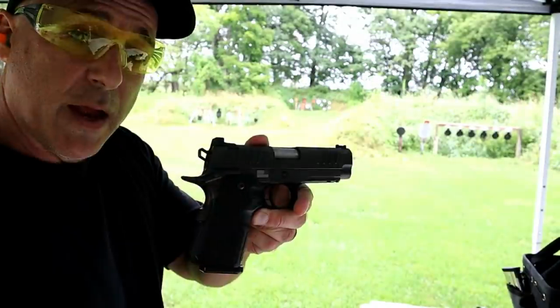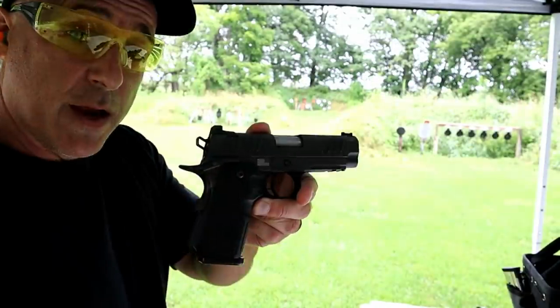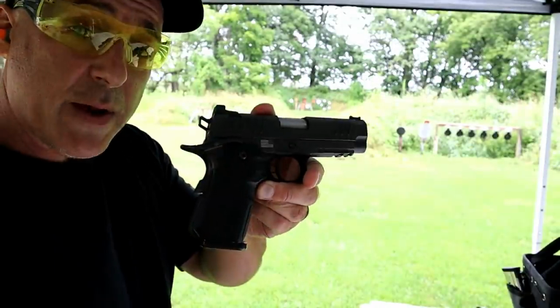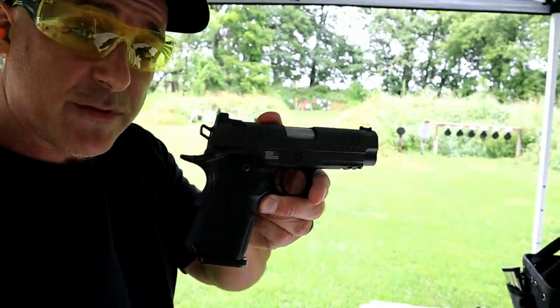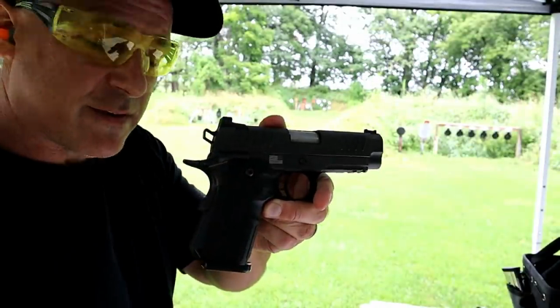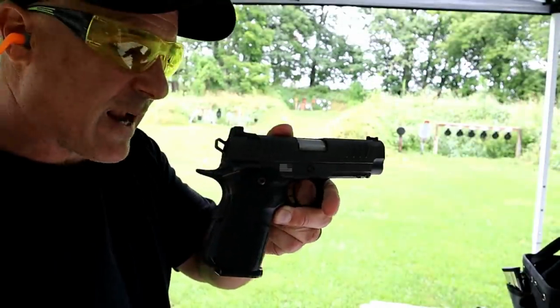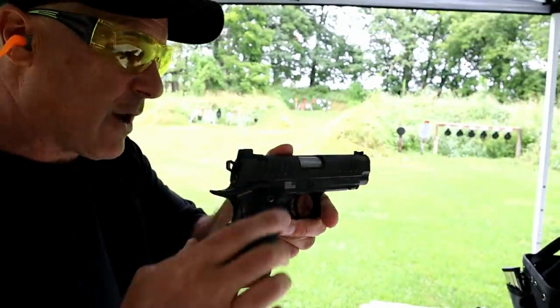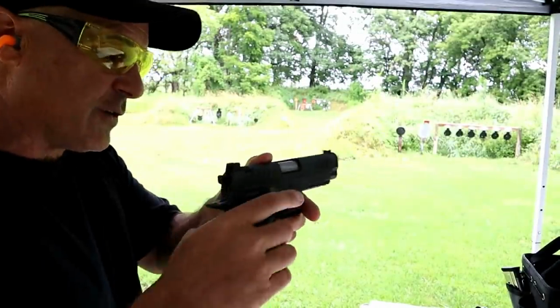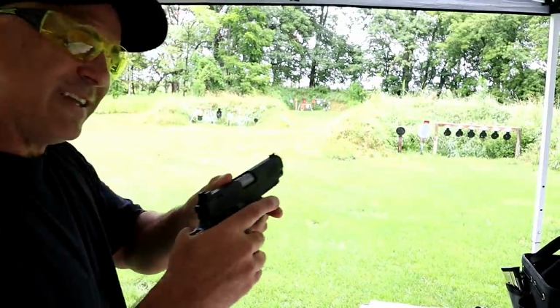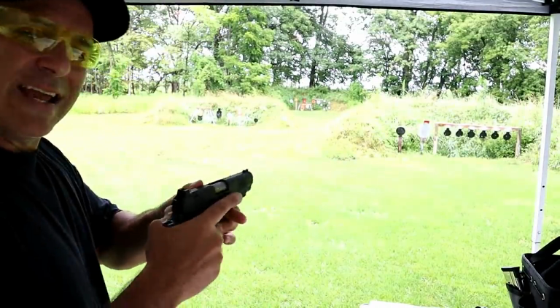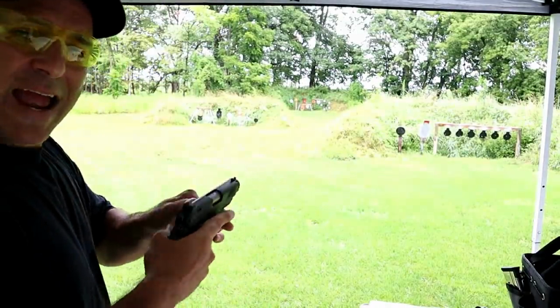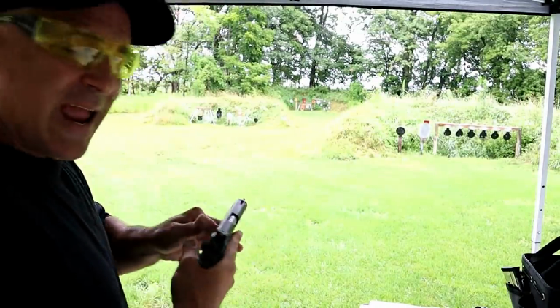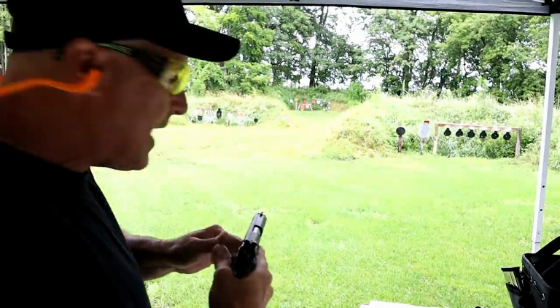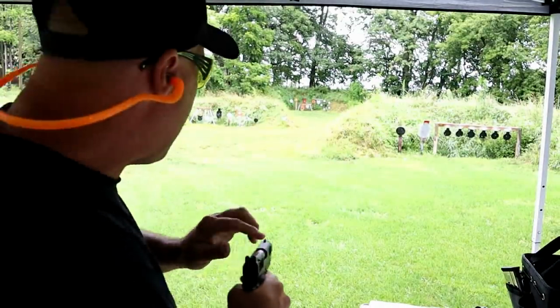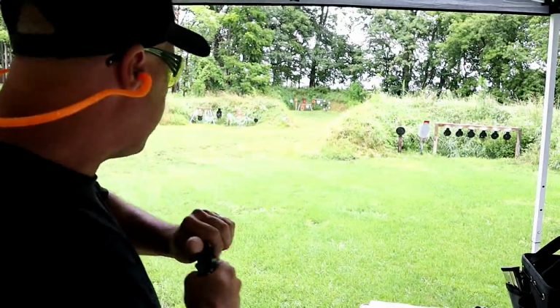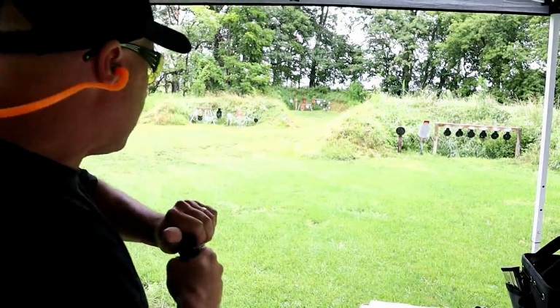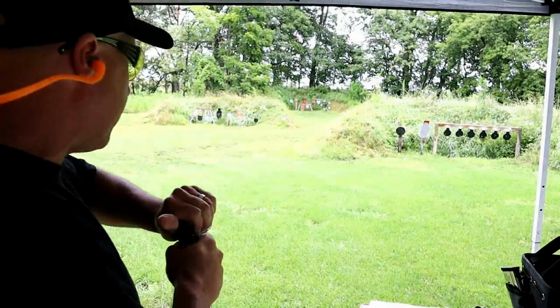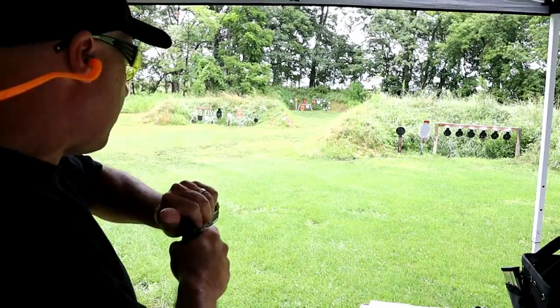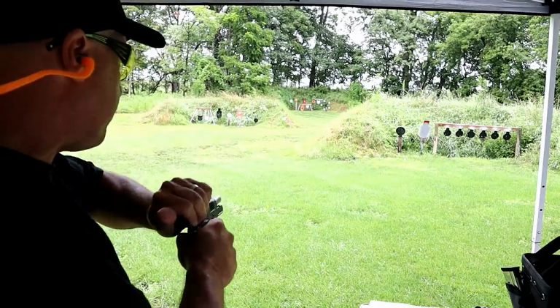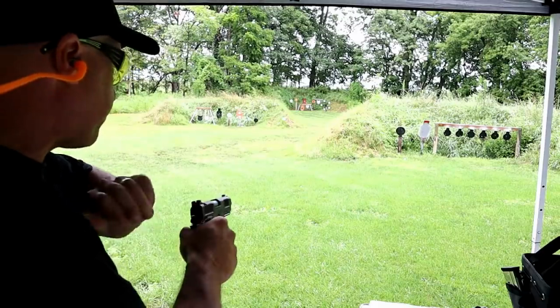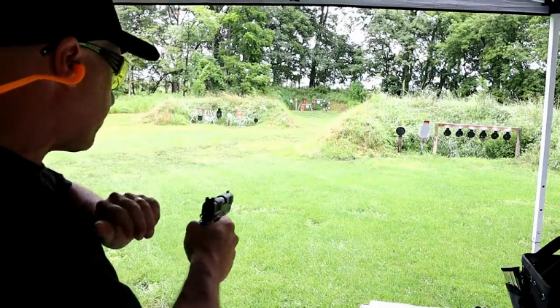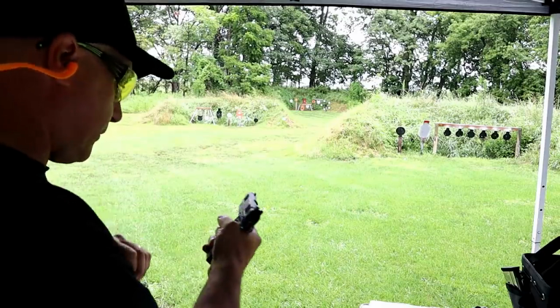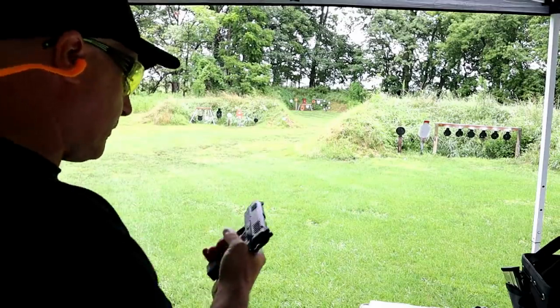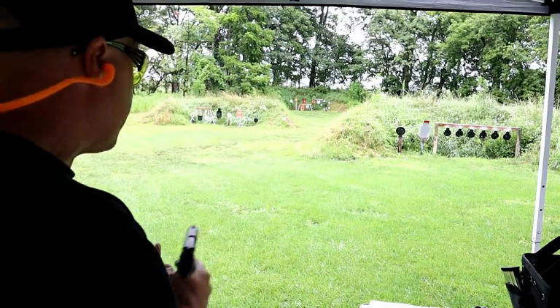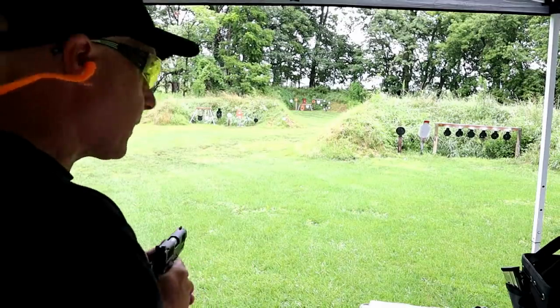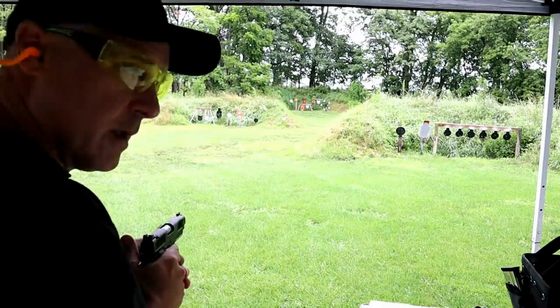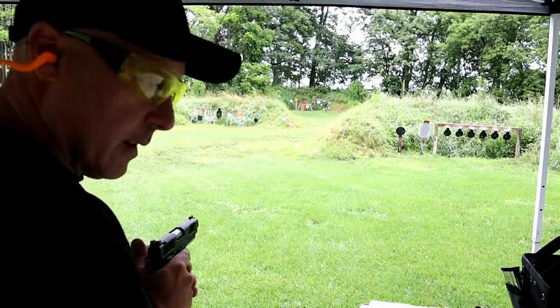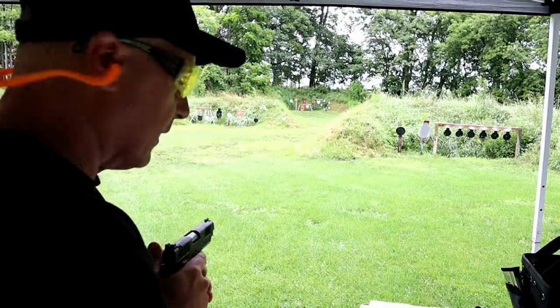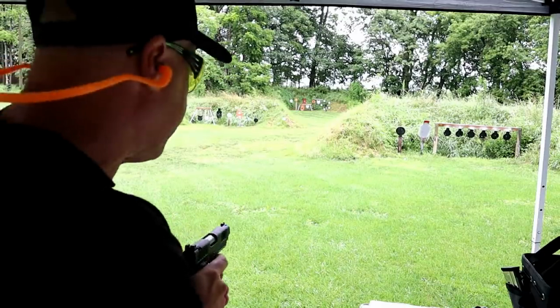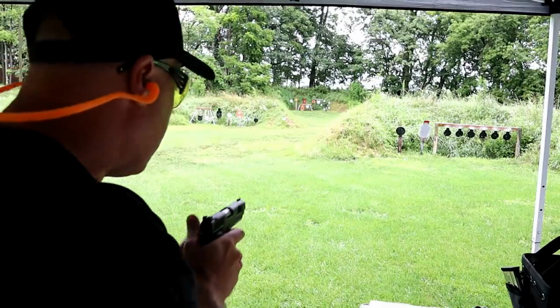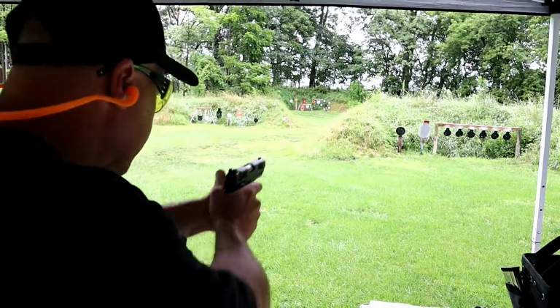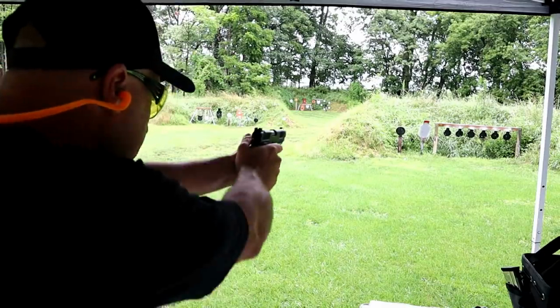Here we have the Staccato C, eight rounds loaded up. Let's see how we do.